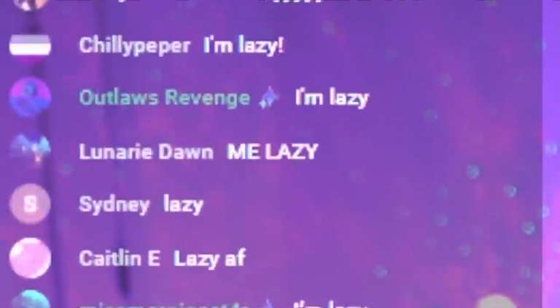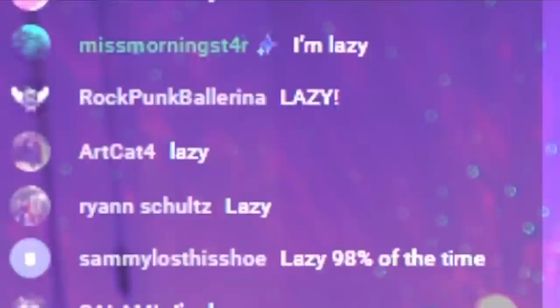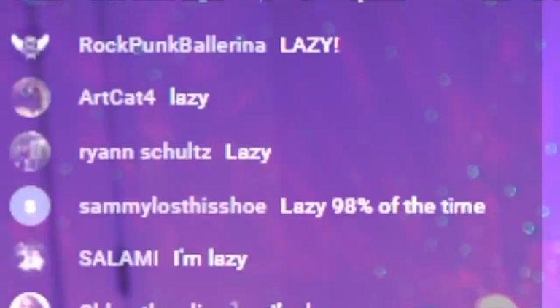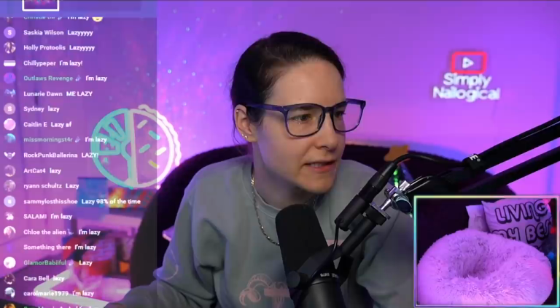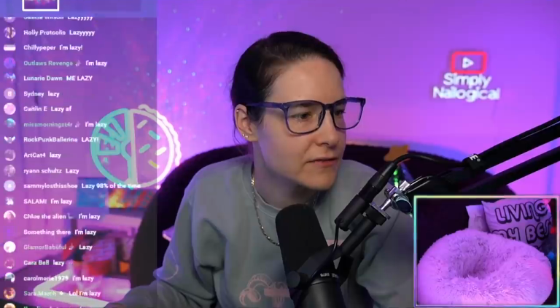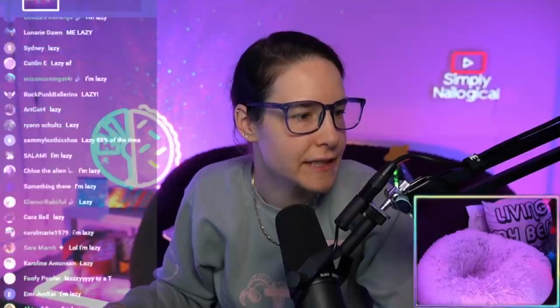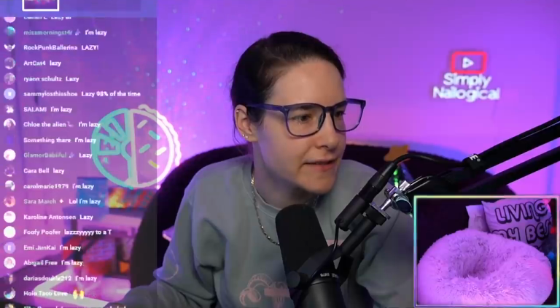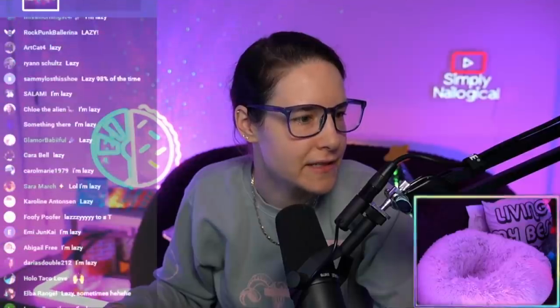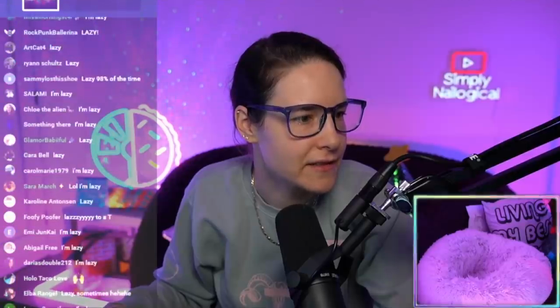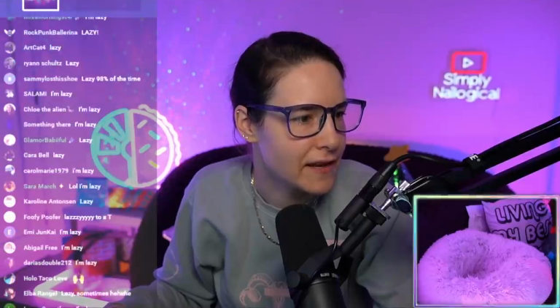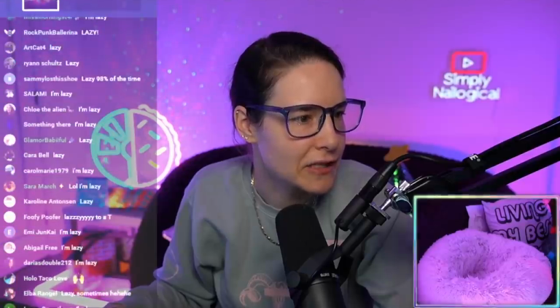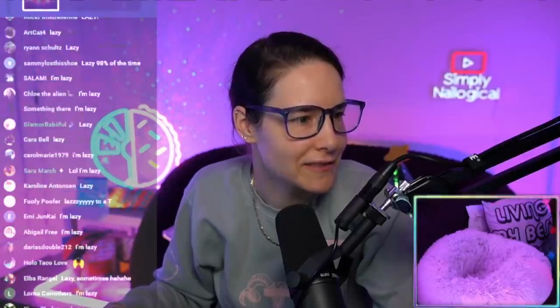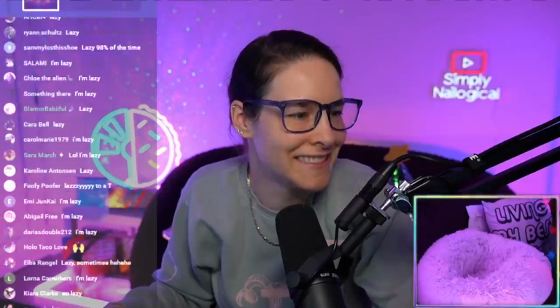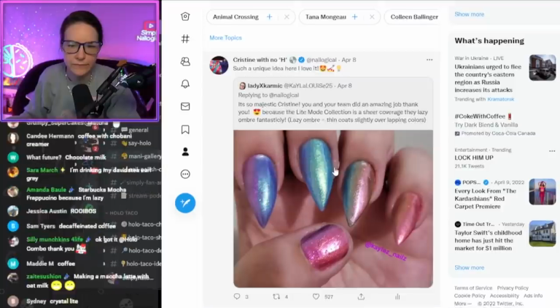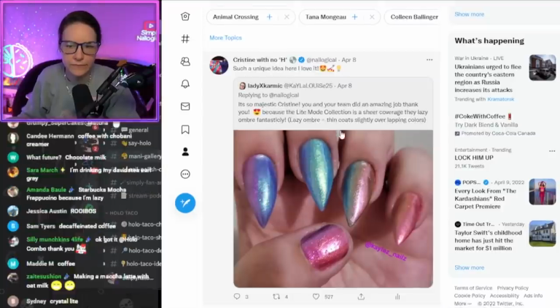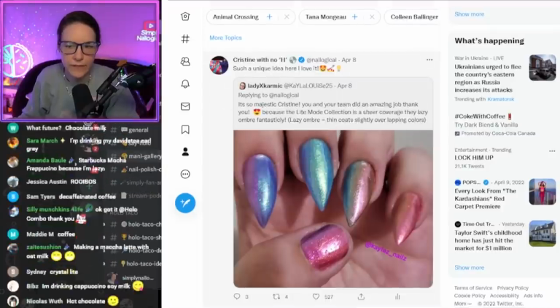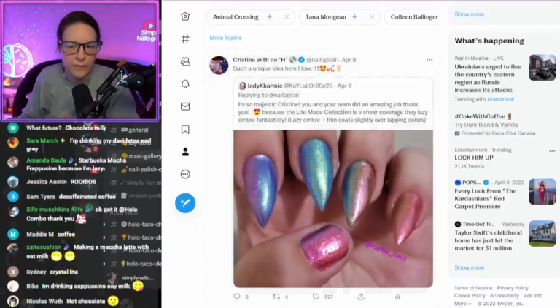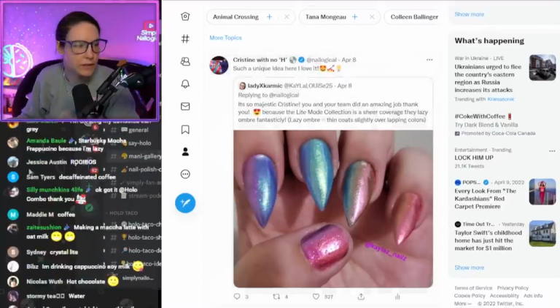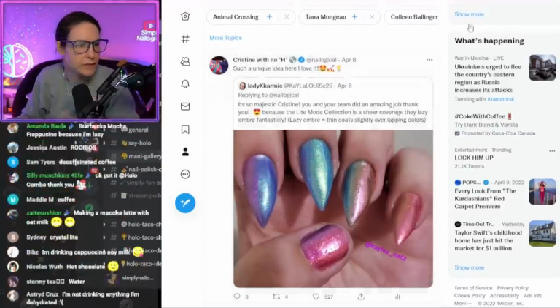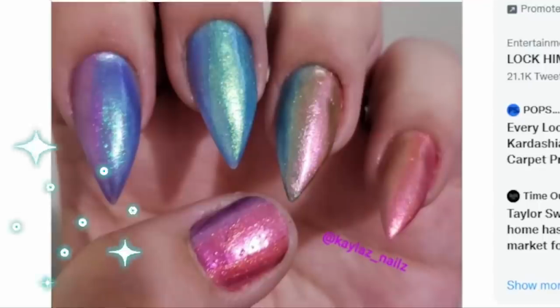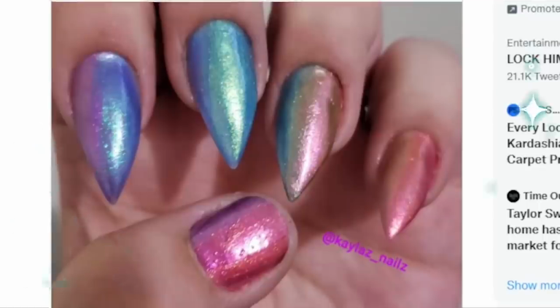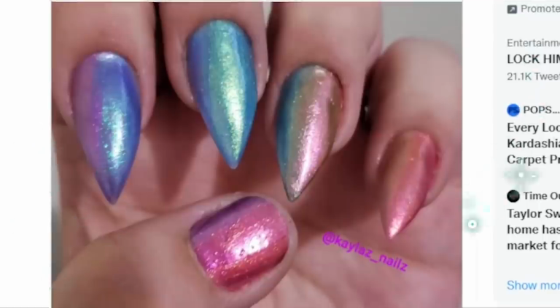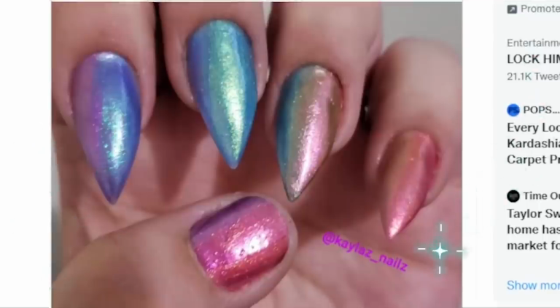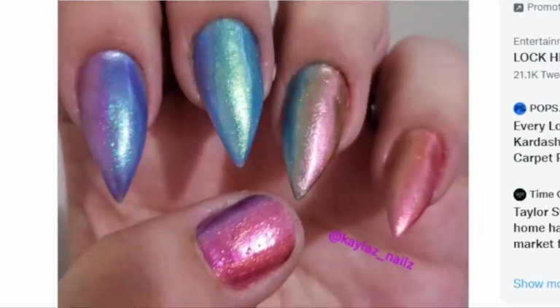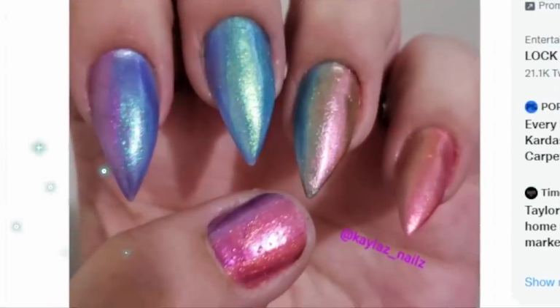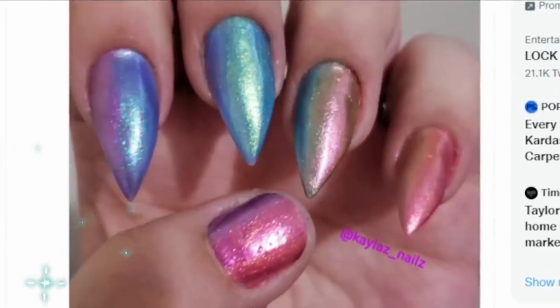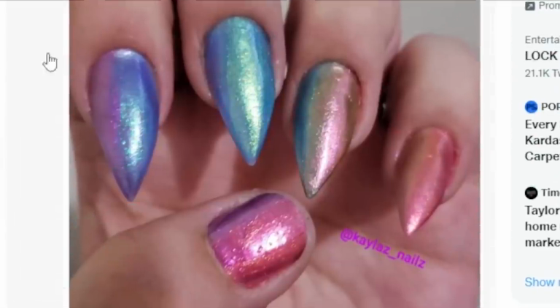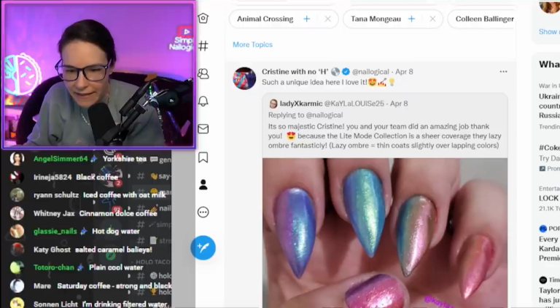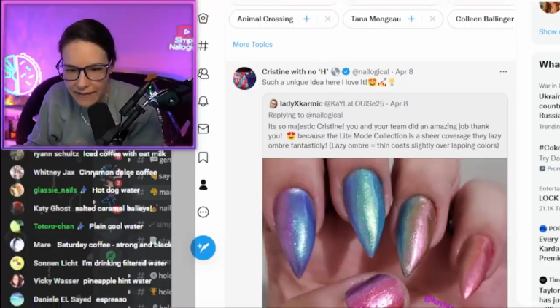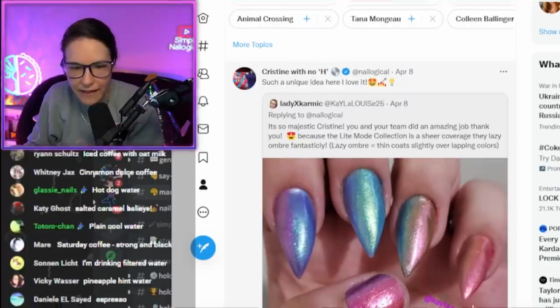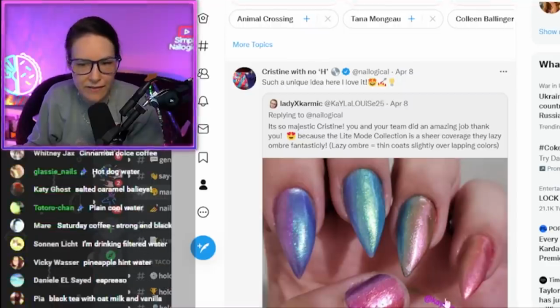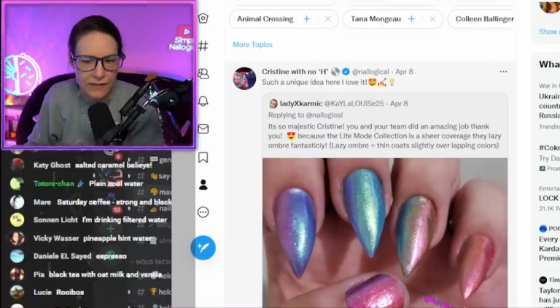That's what we're gonna do. We're gonna do lazy nail art. Kayla's nails on Instagram.